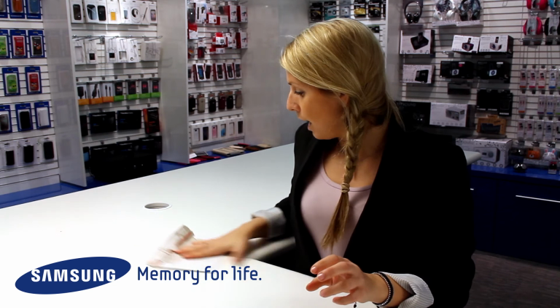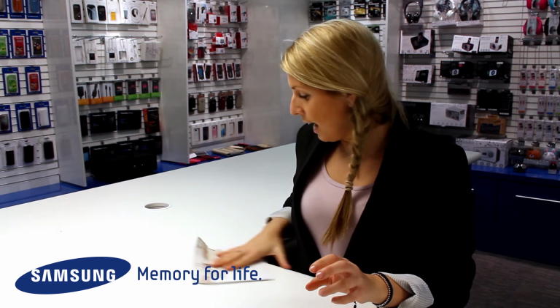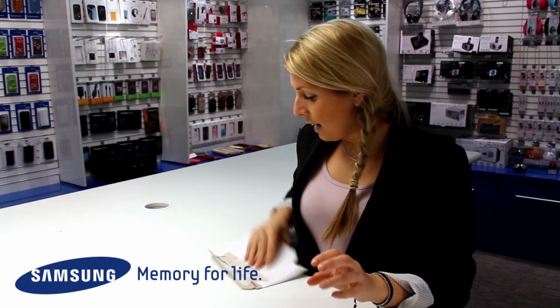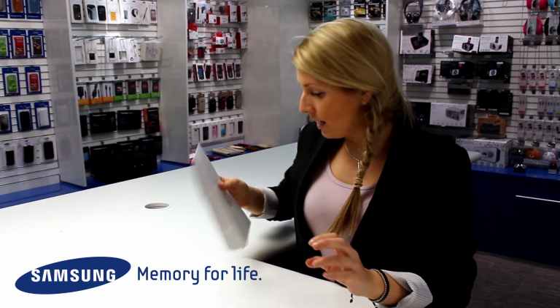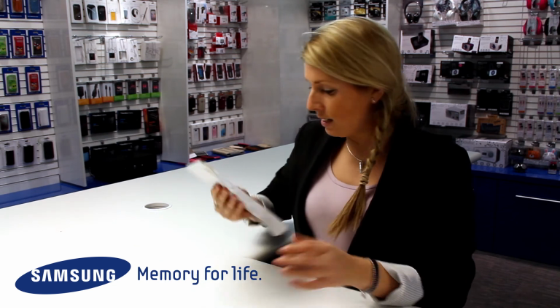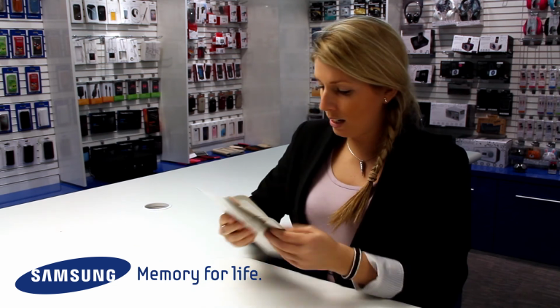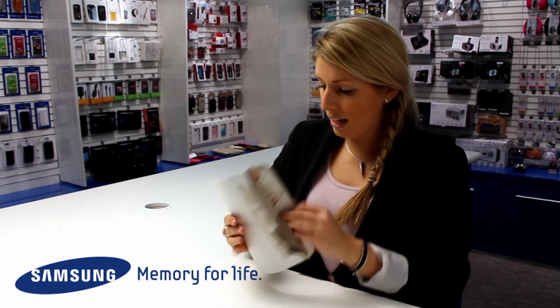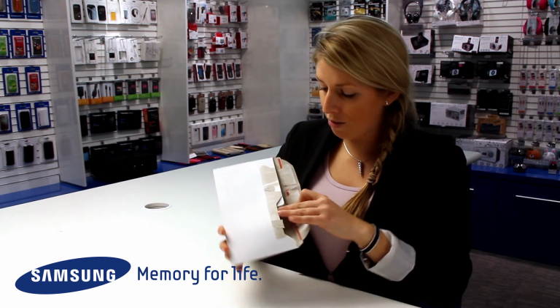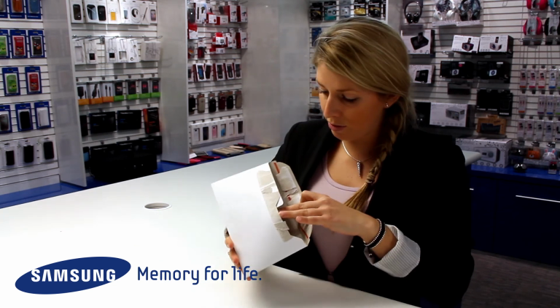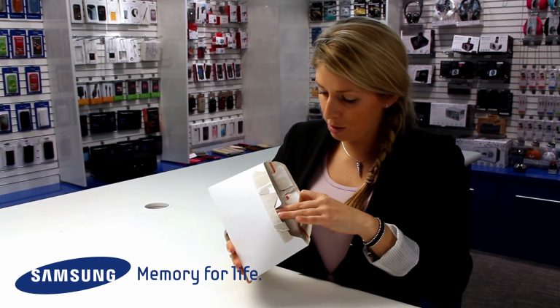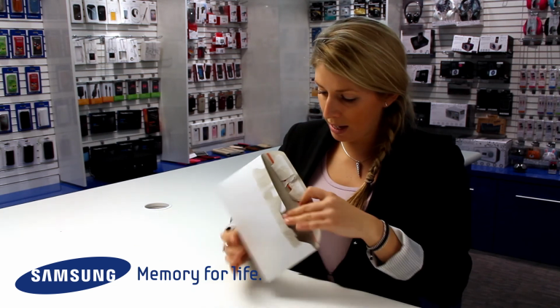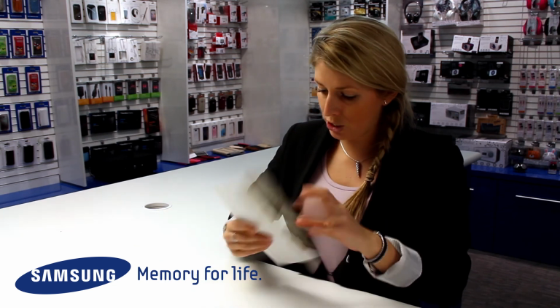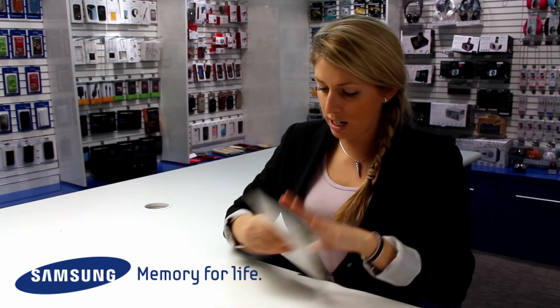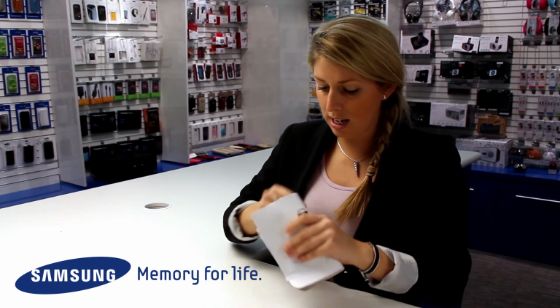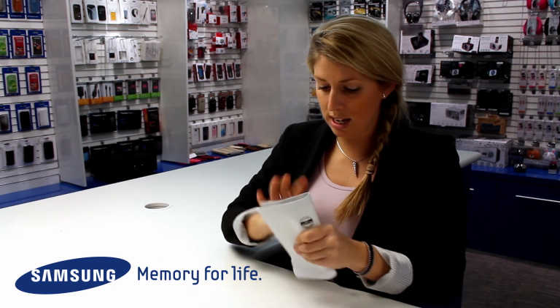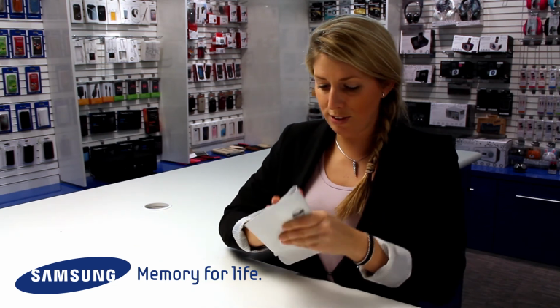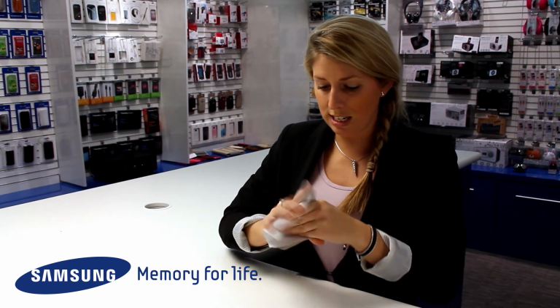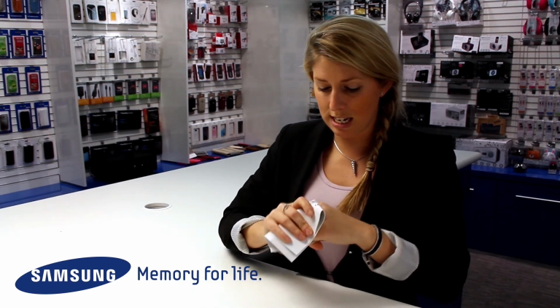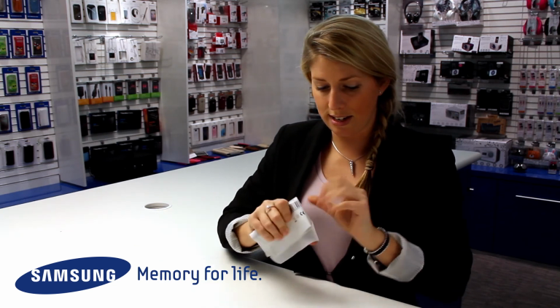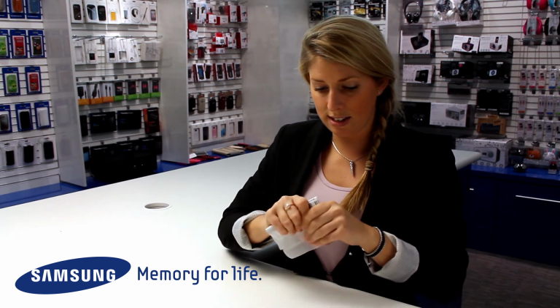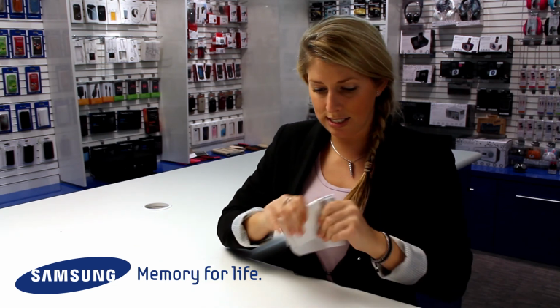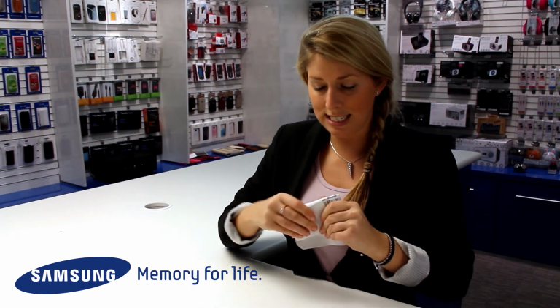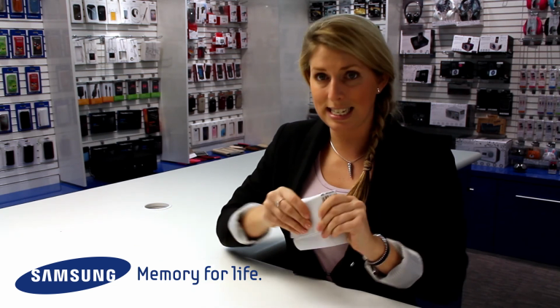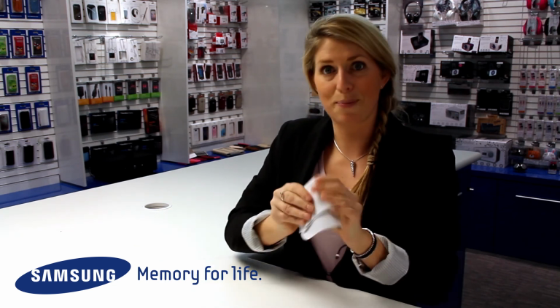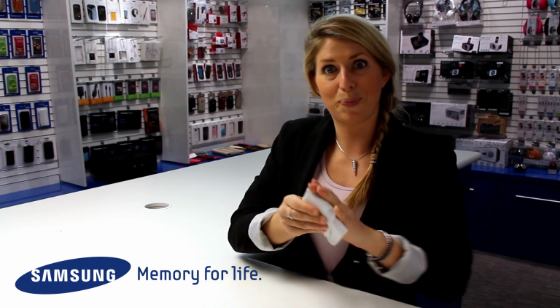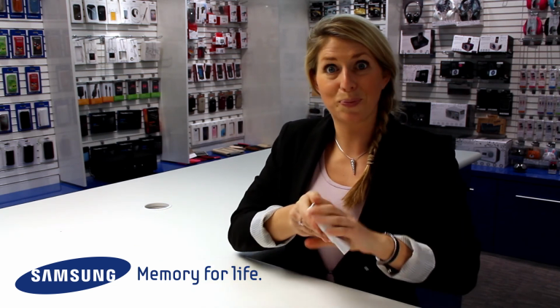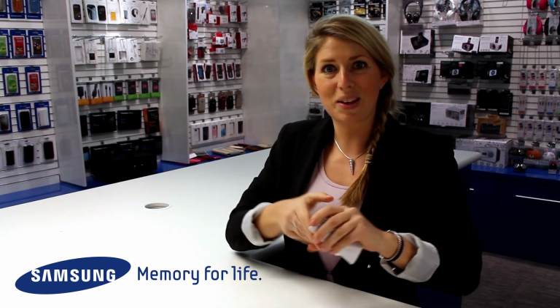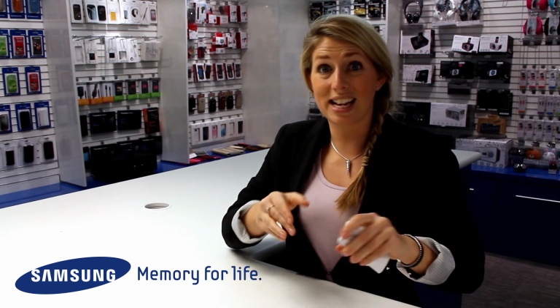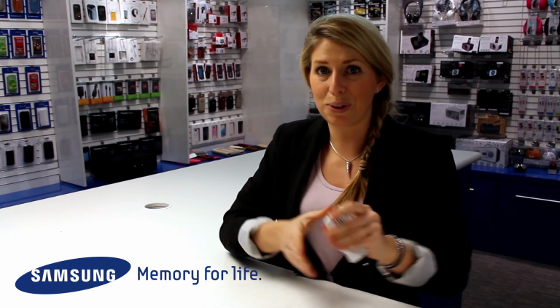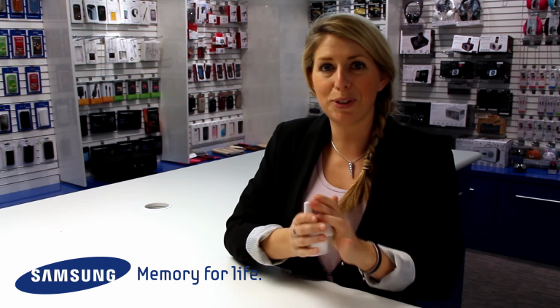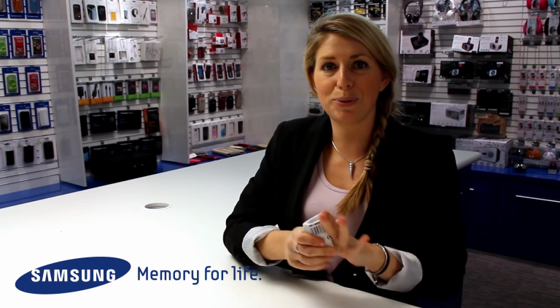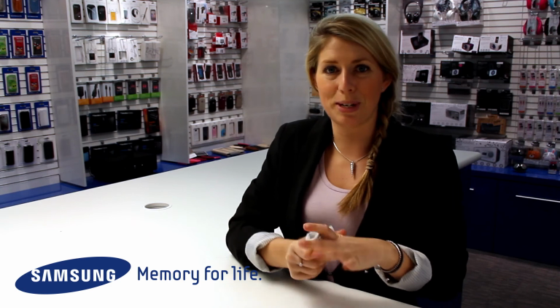And I can get rid of this packaging in the recycling, nice and easy. Thanks very much for watching.